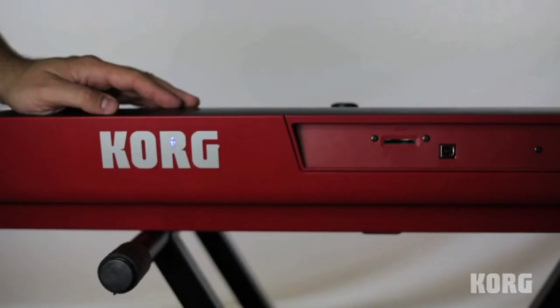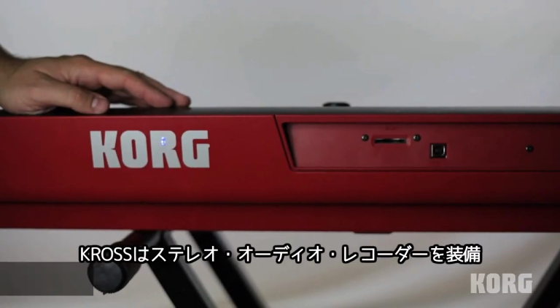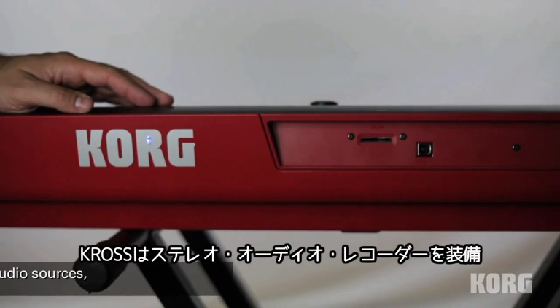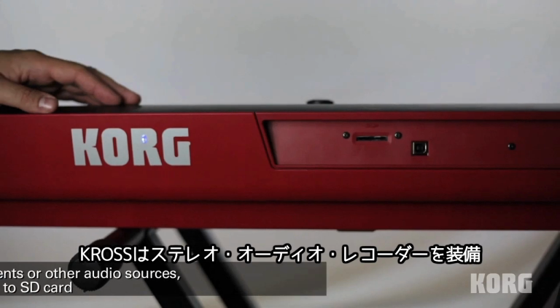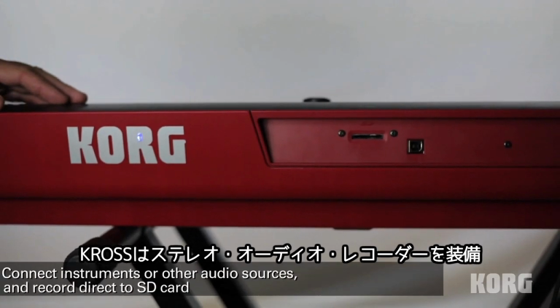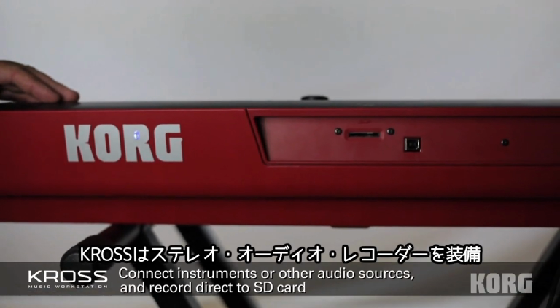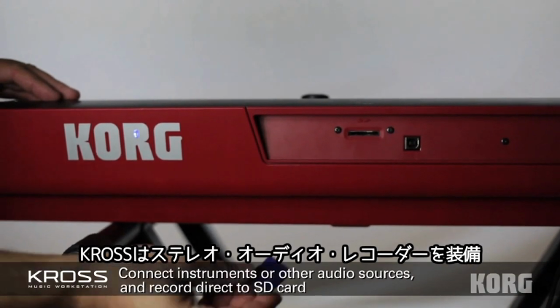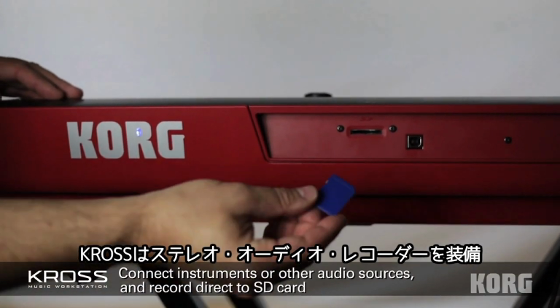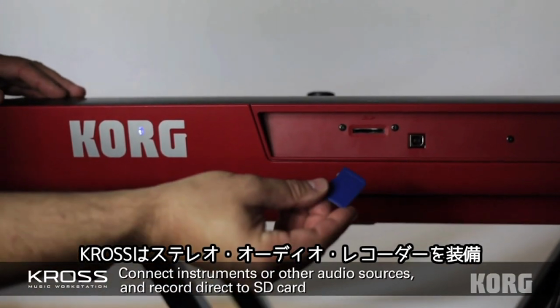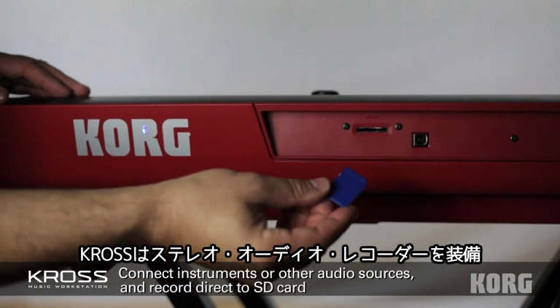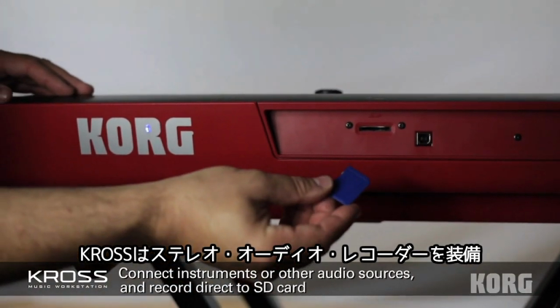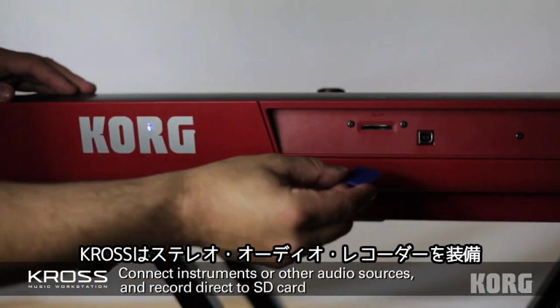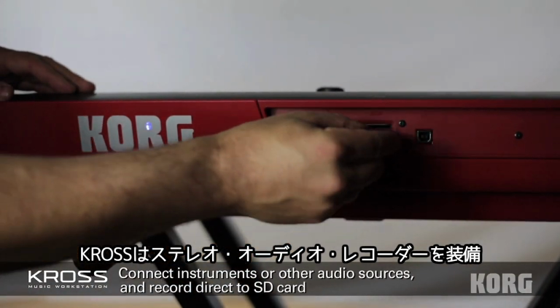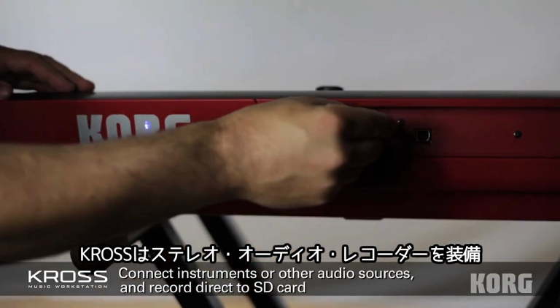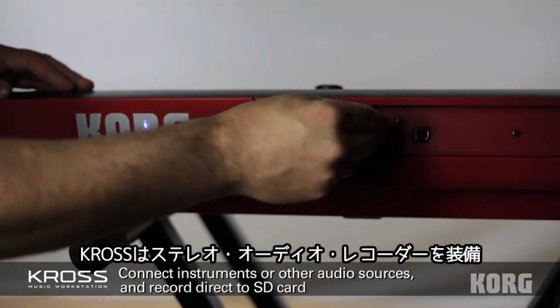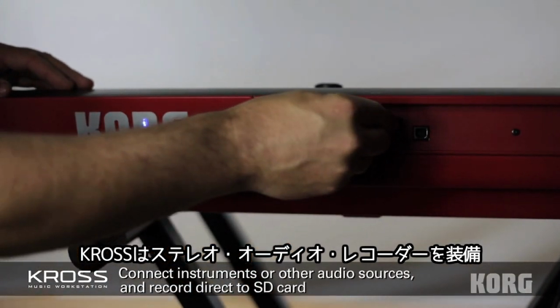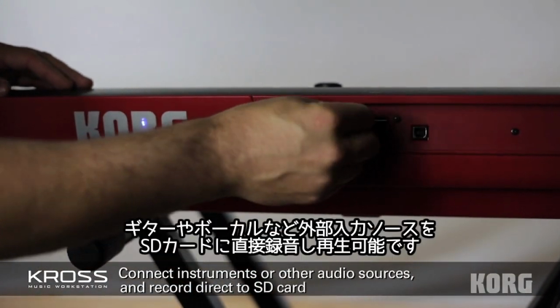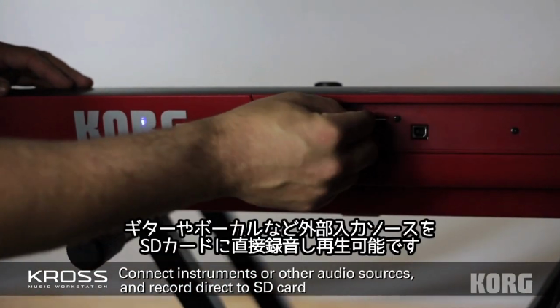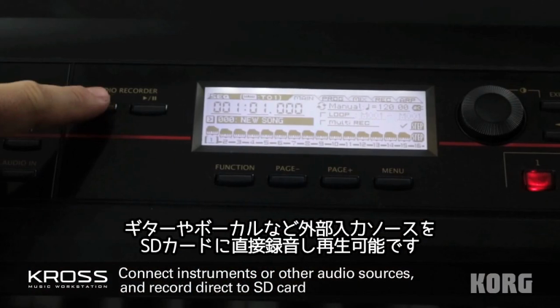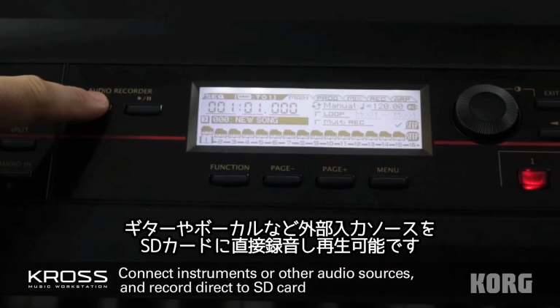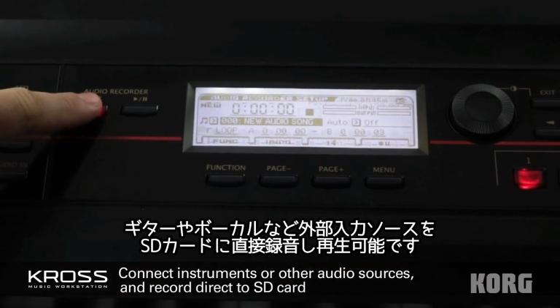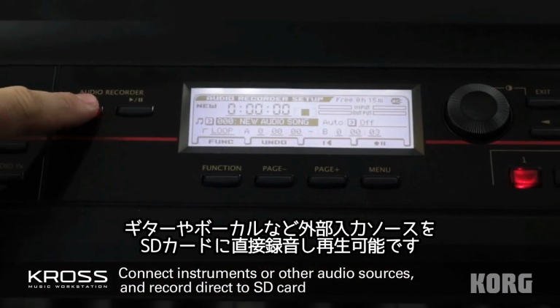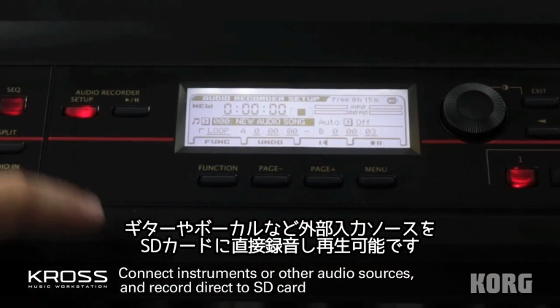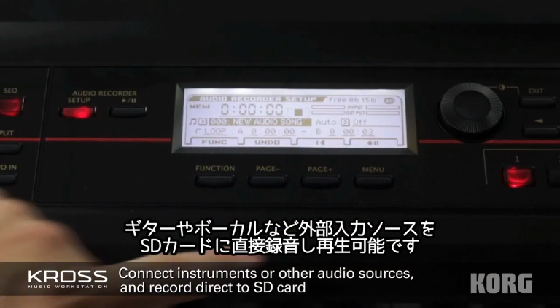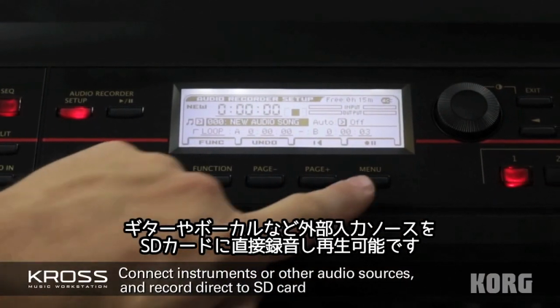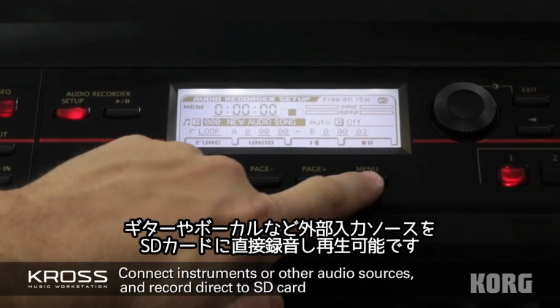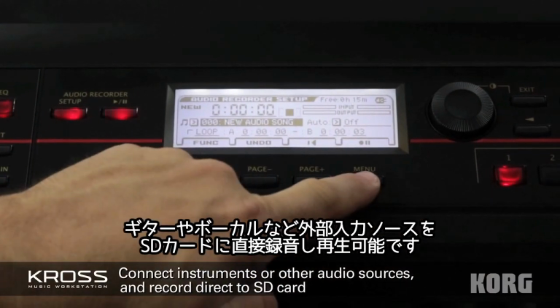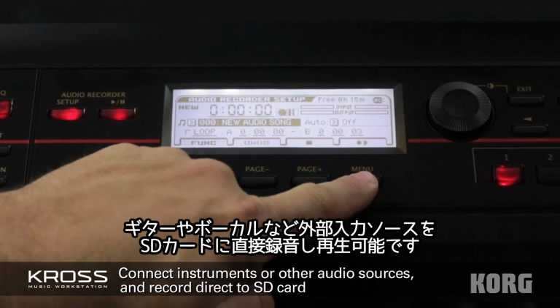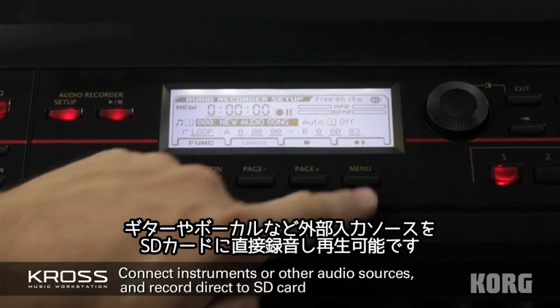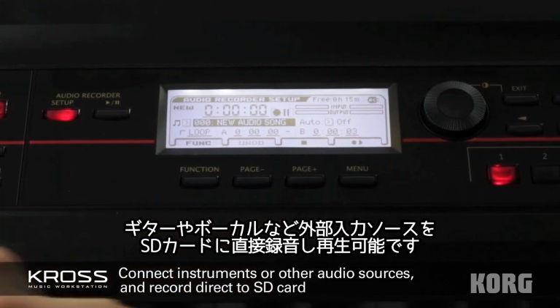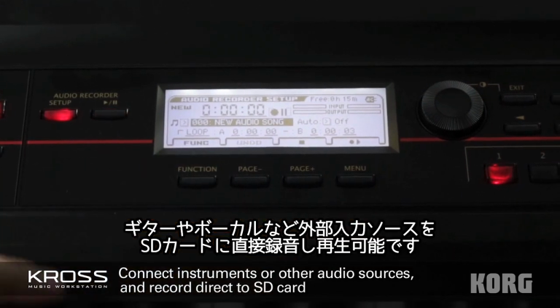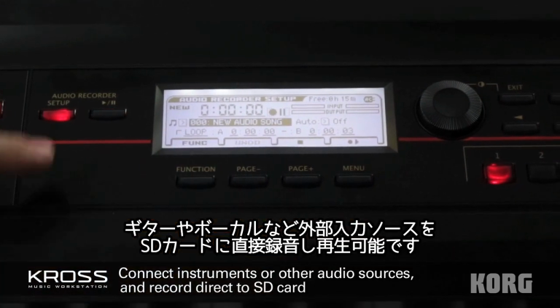Add an SD card and use Kross' two-channel audio recorder to capture and playback instruments, vocals, or anything else.